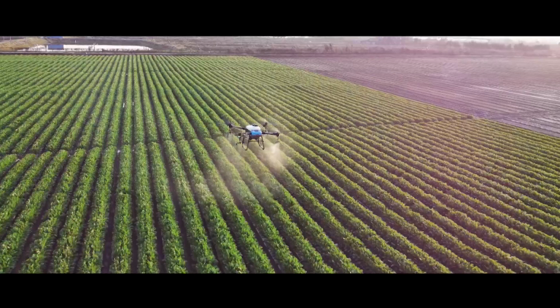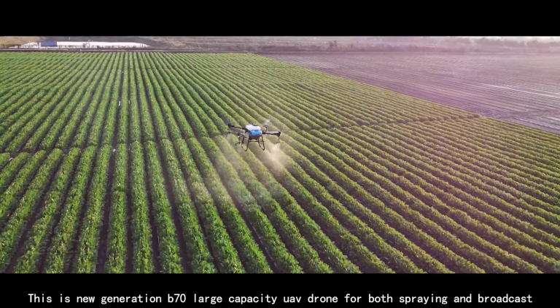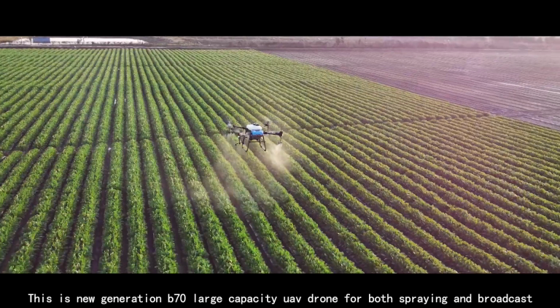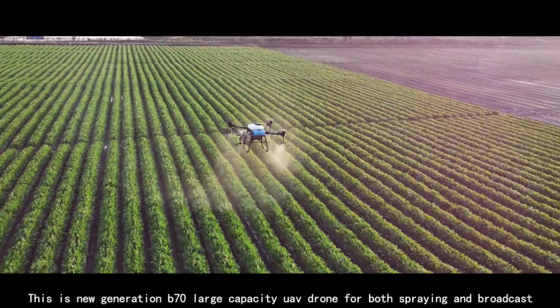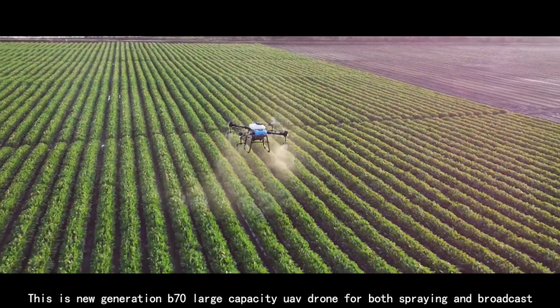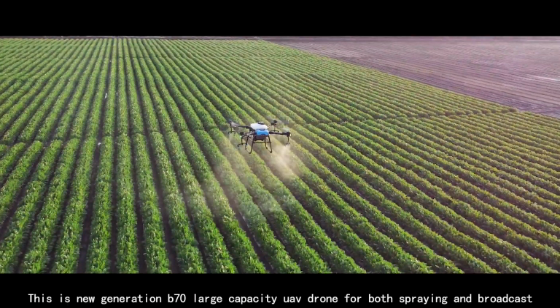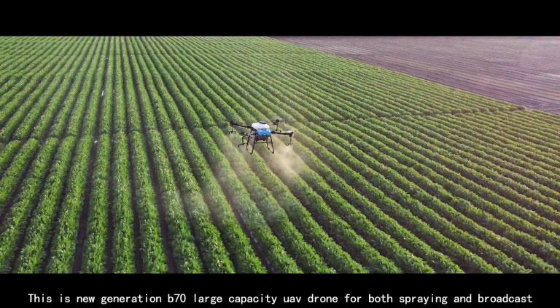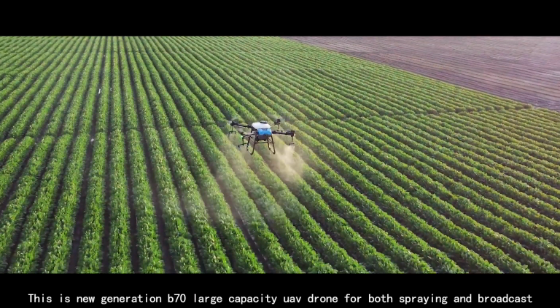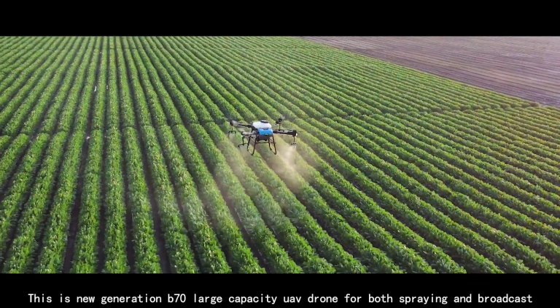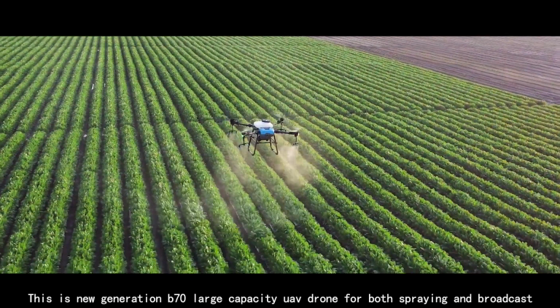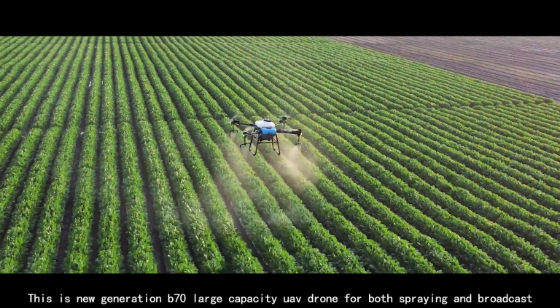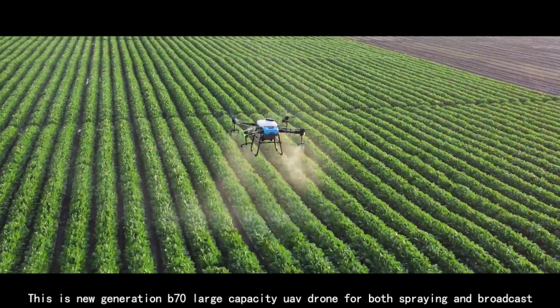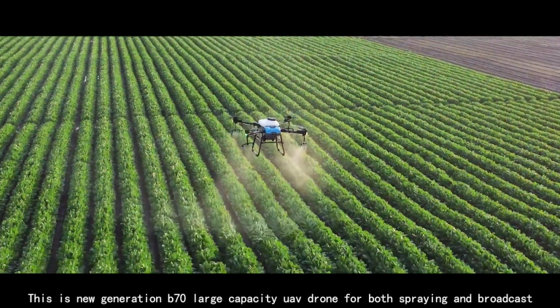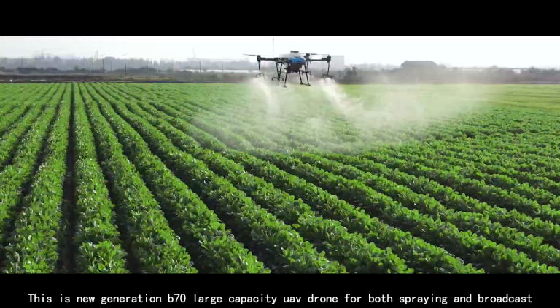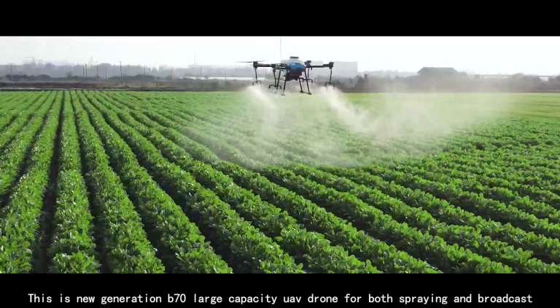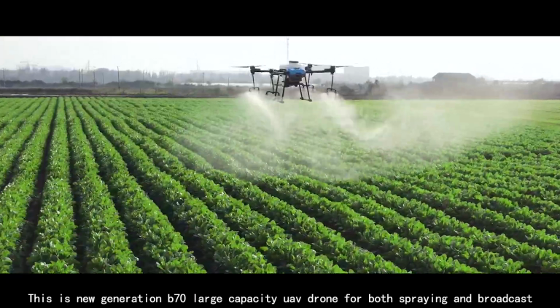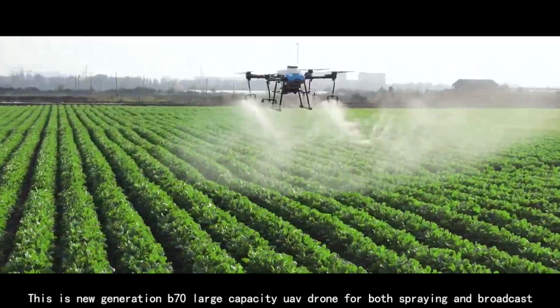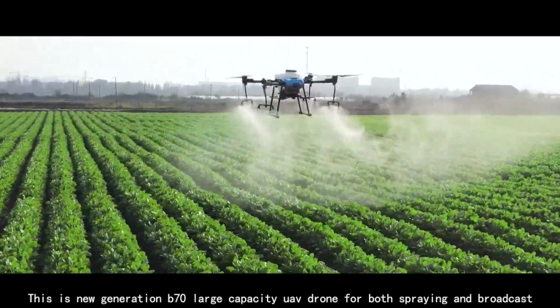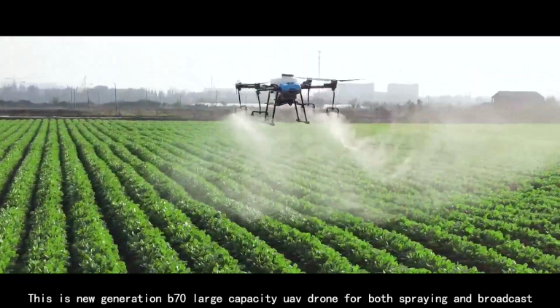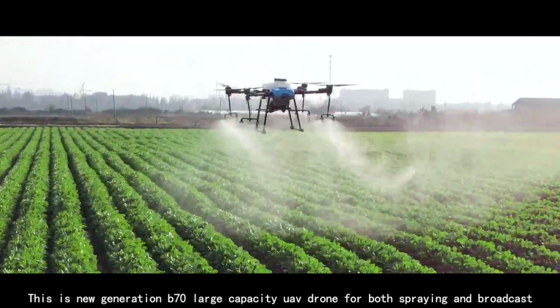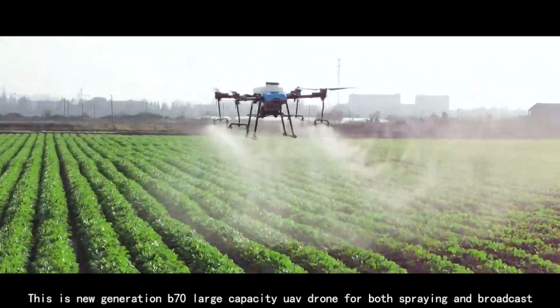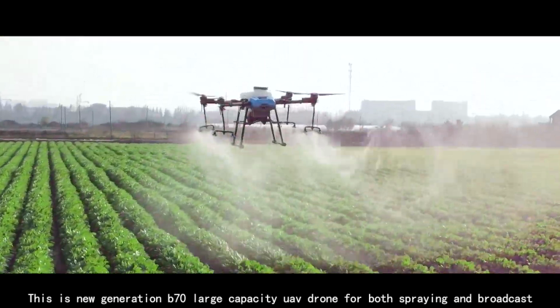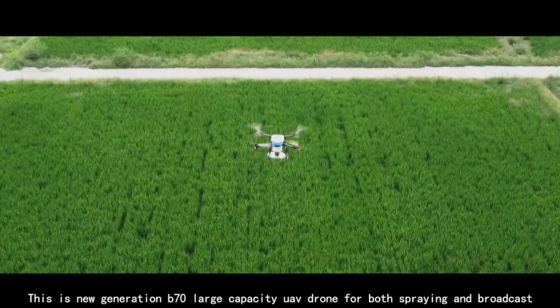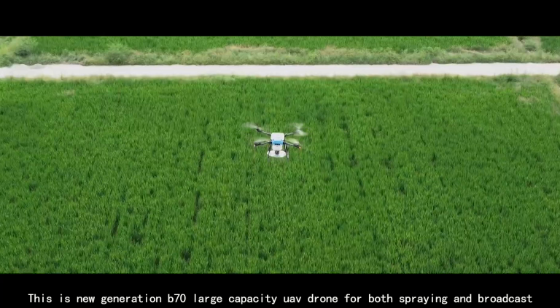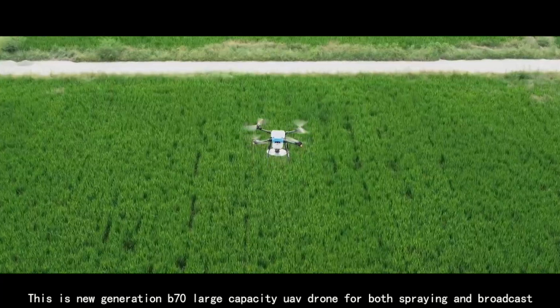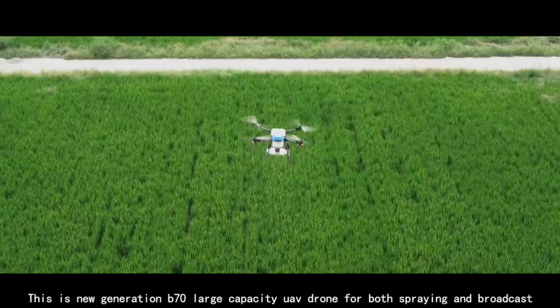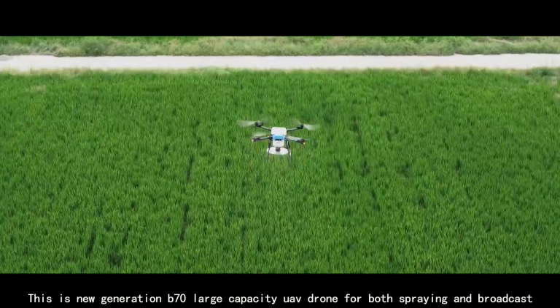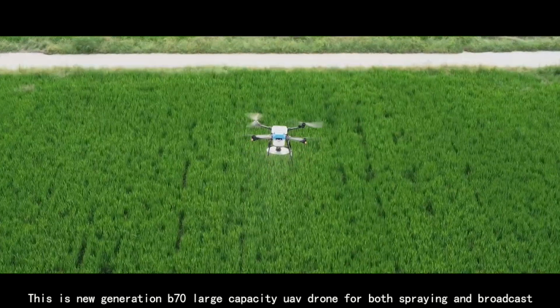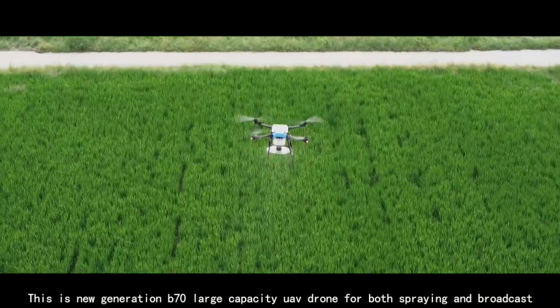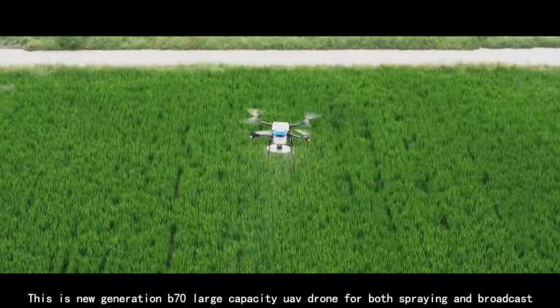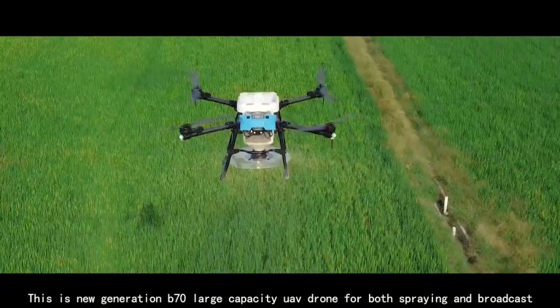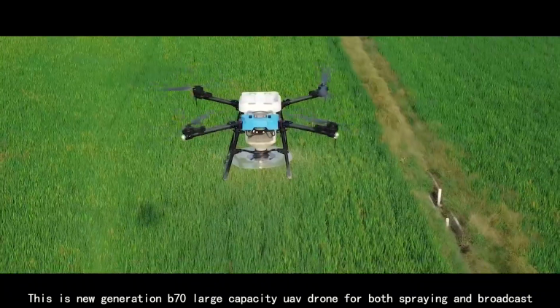This is the new generation B70 large-capacity drone for both spraying and broadcast spreading.